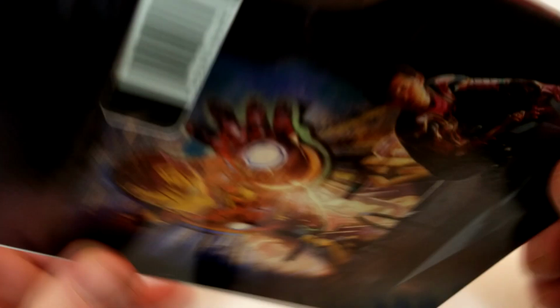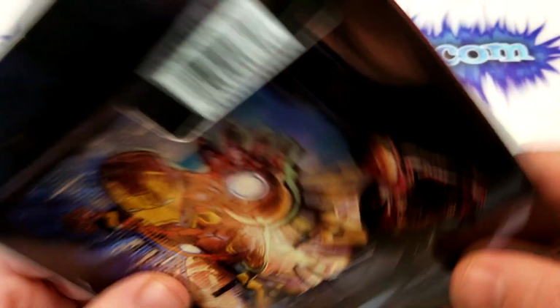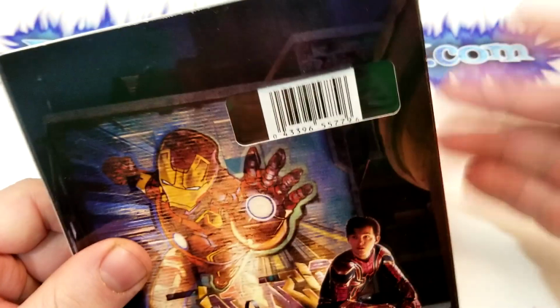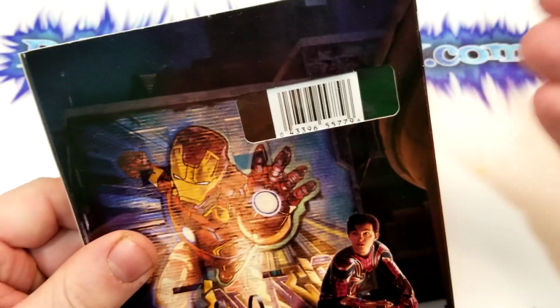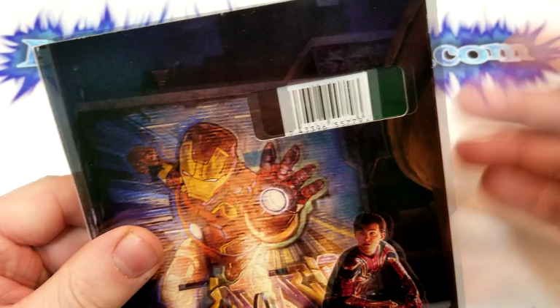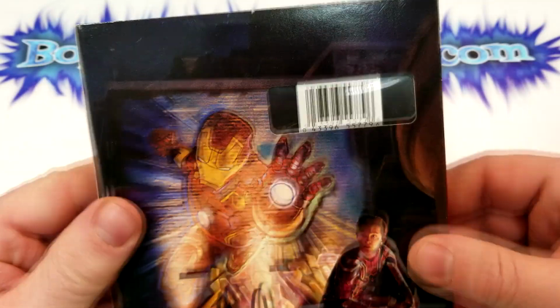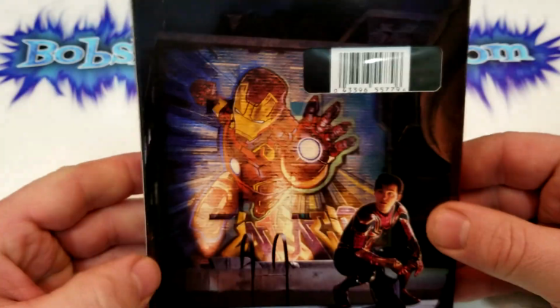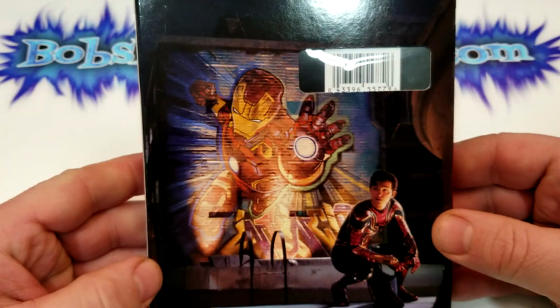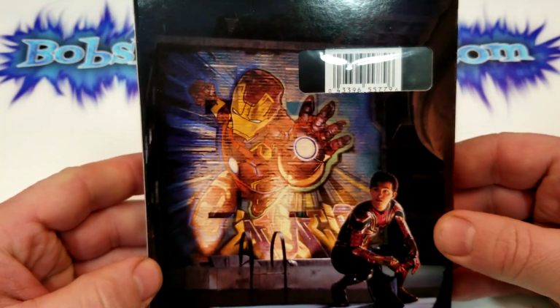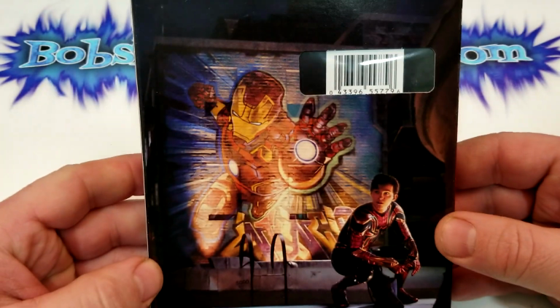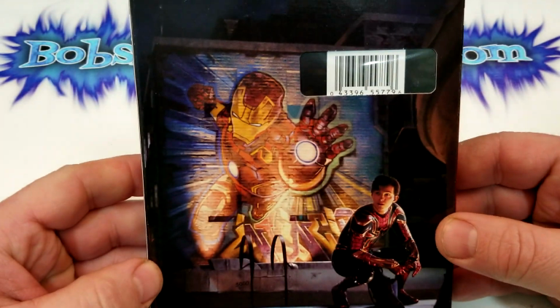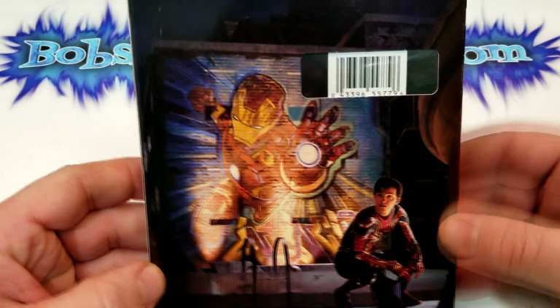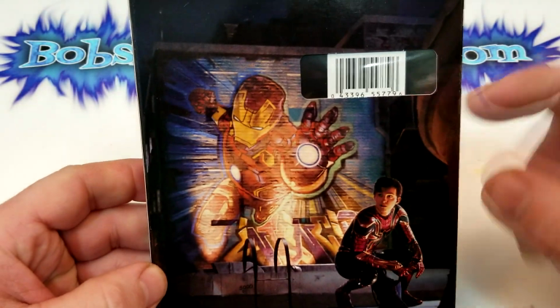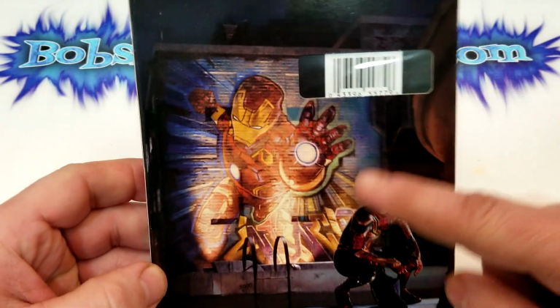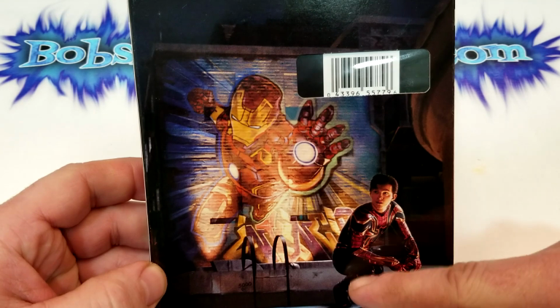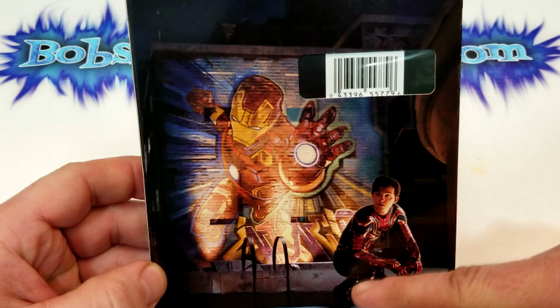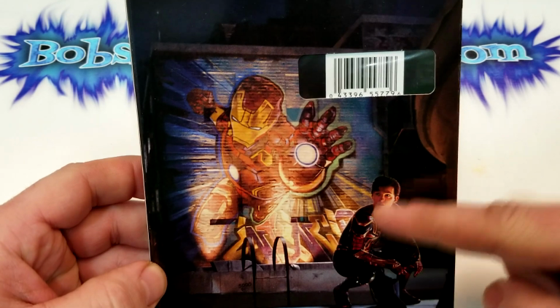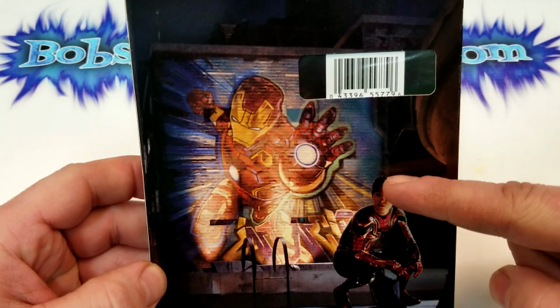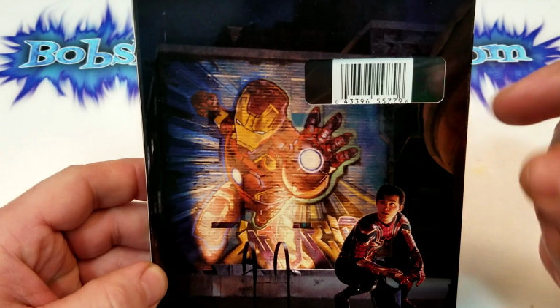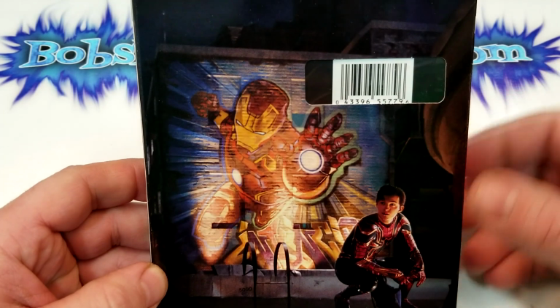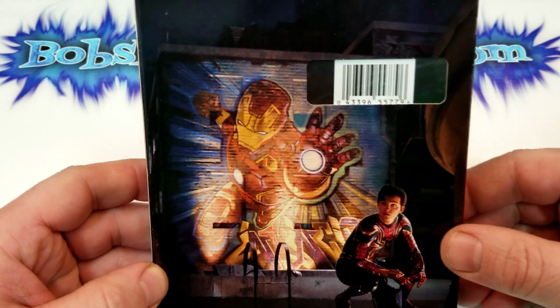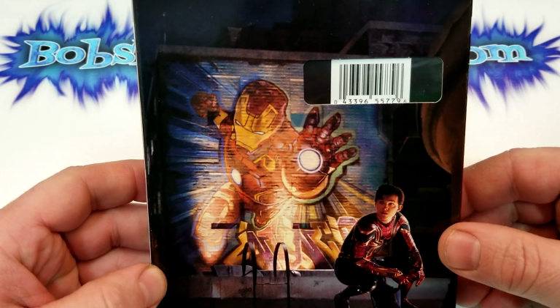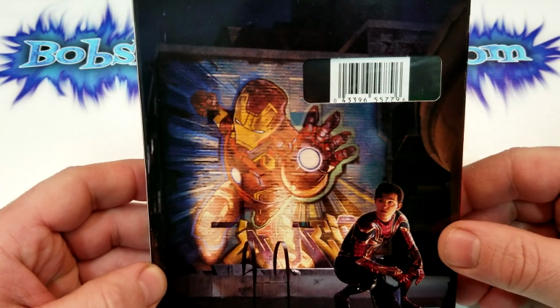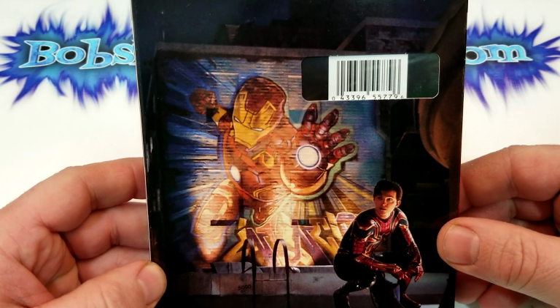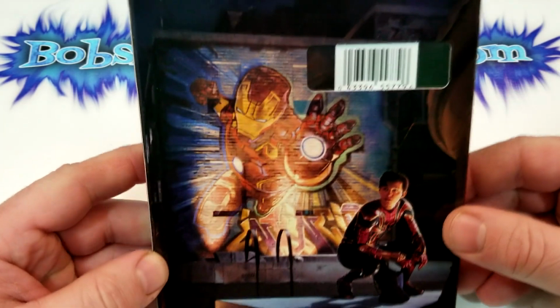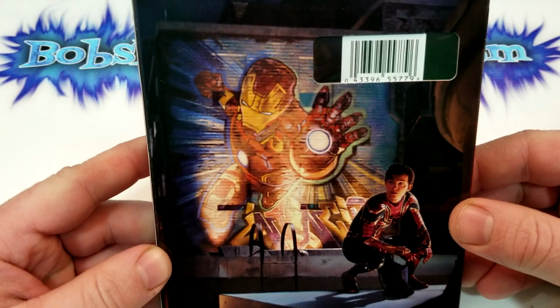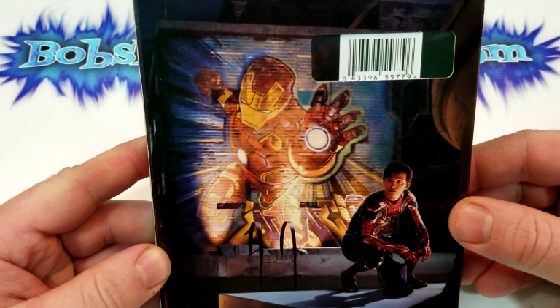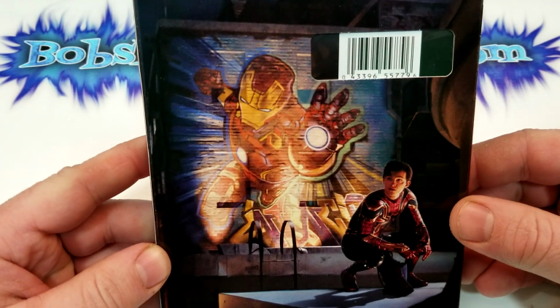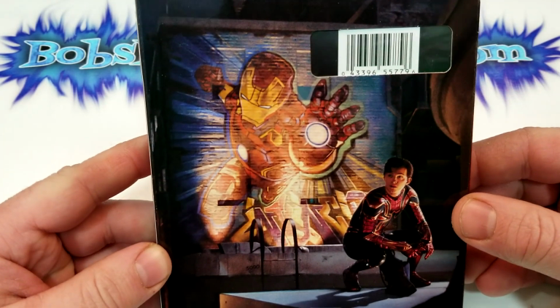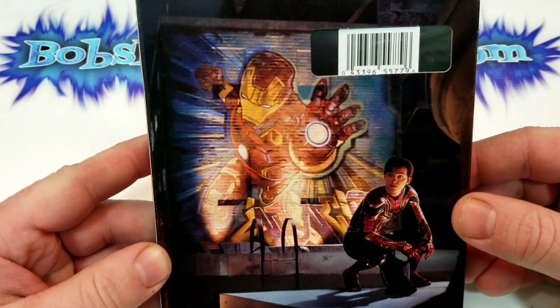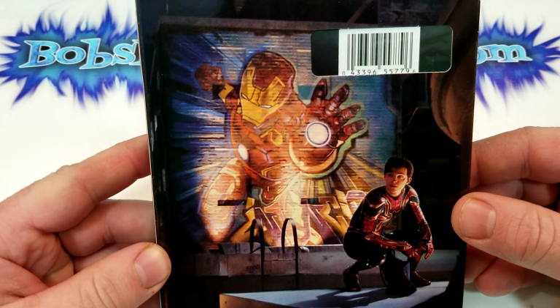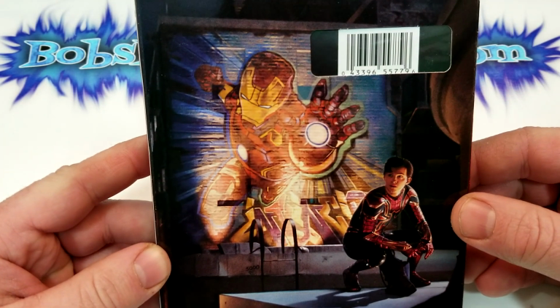I did buy this one on Amazon. Here's a look at the back. Also, no kind of credits or anything on the back. It's a little strange.